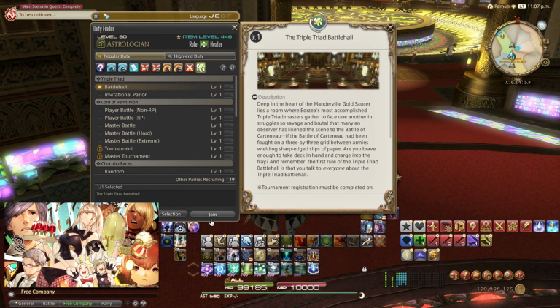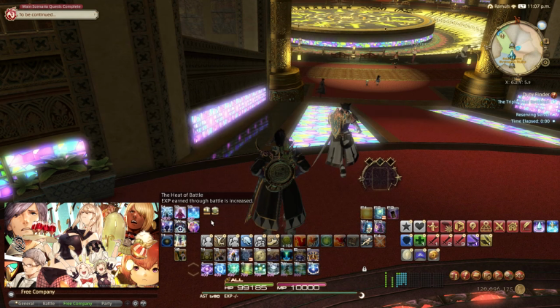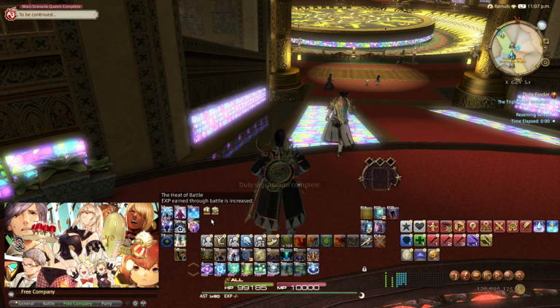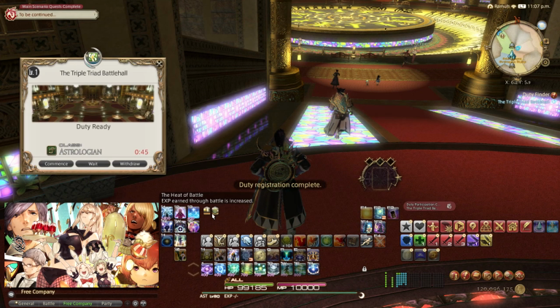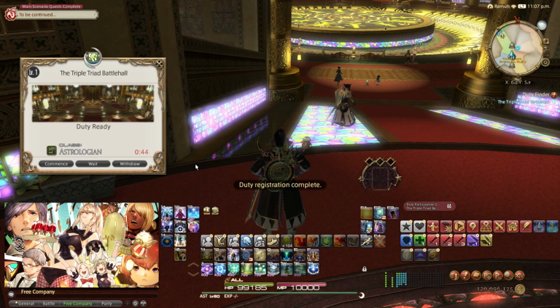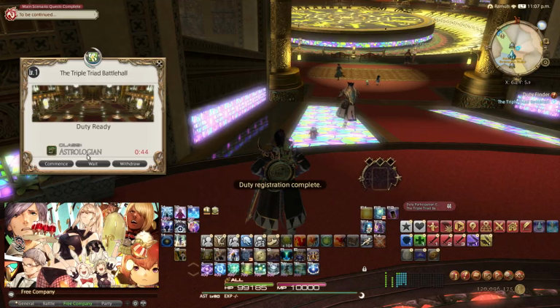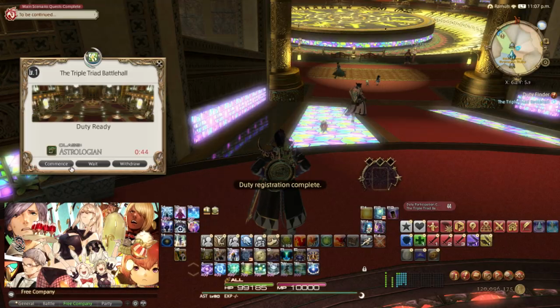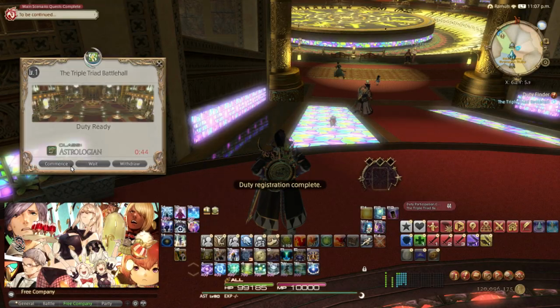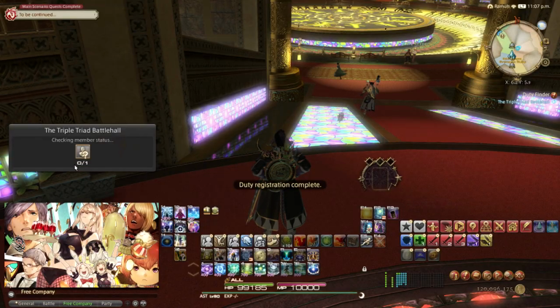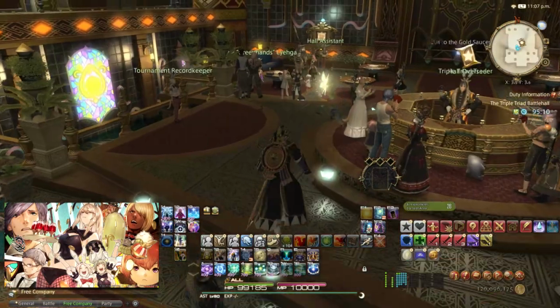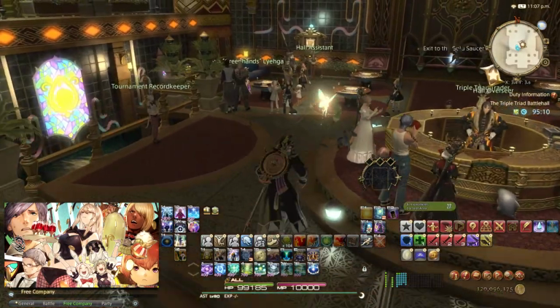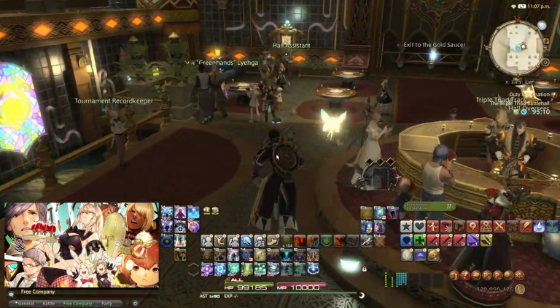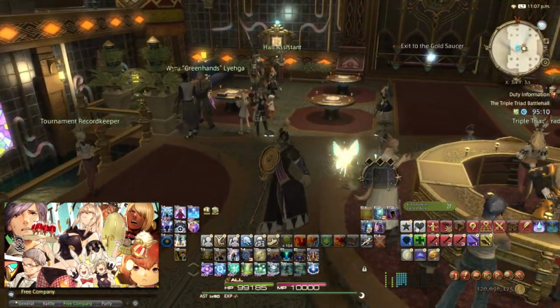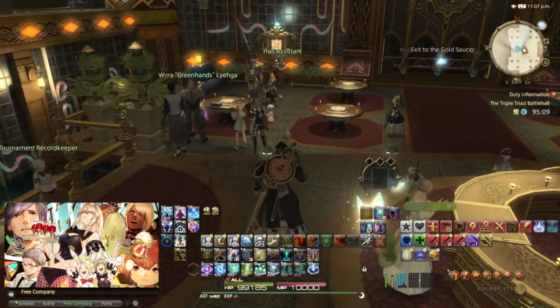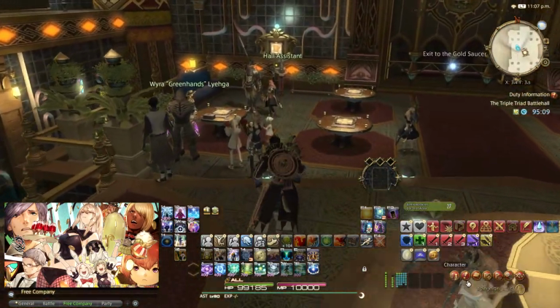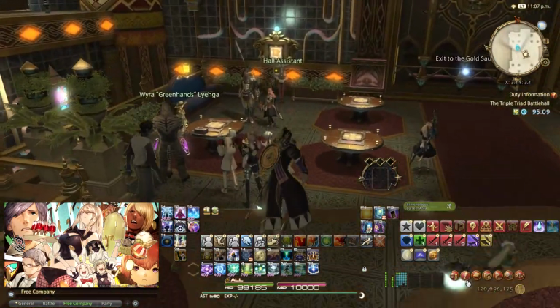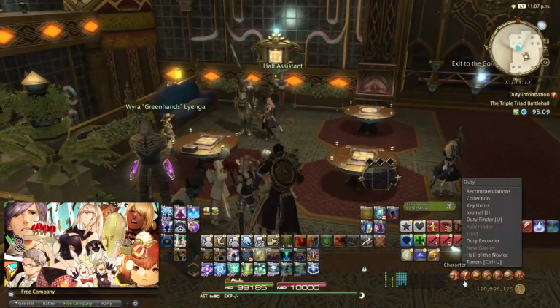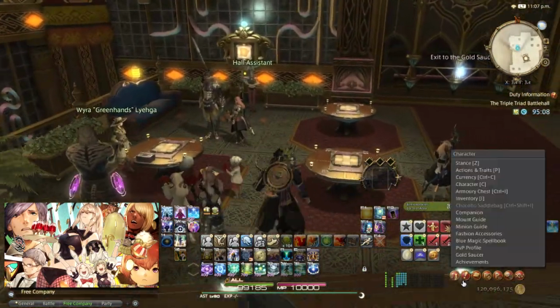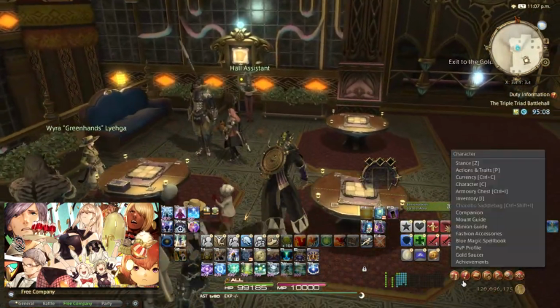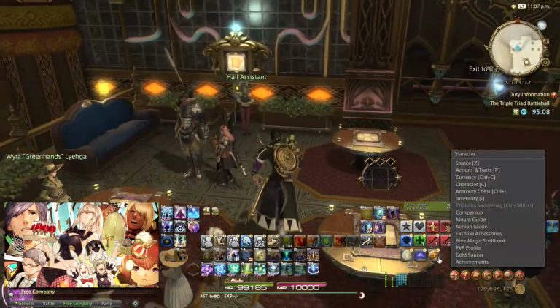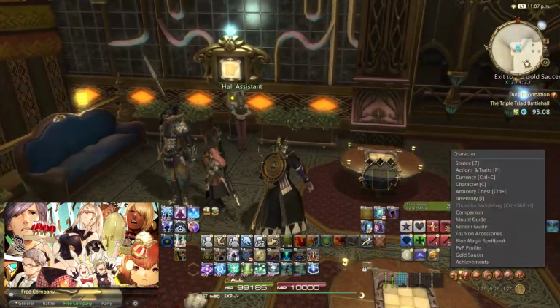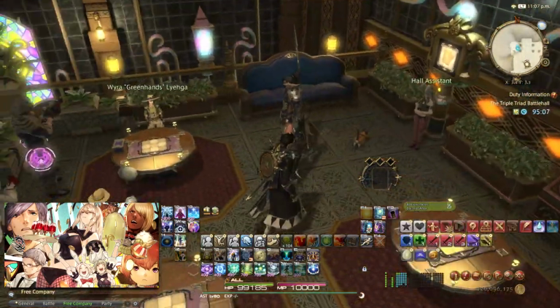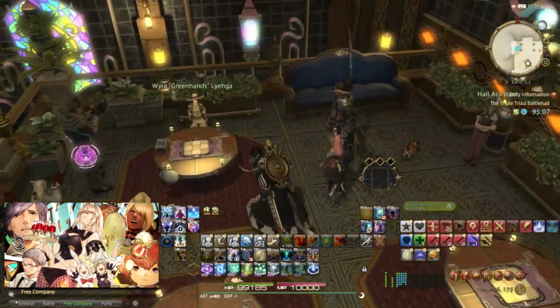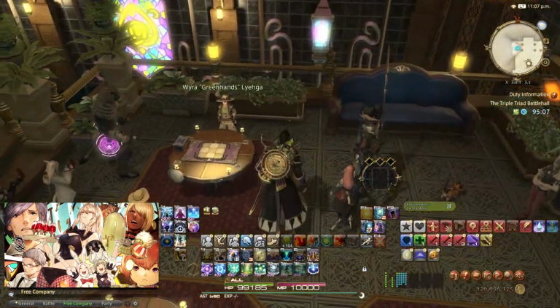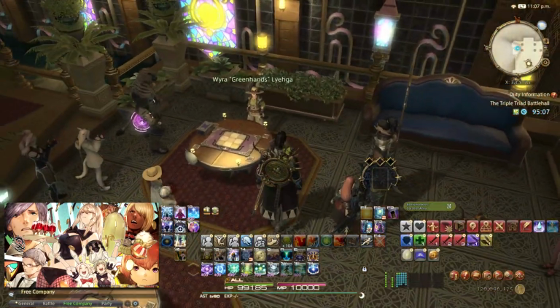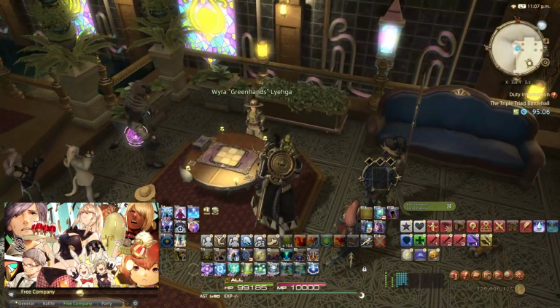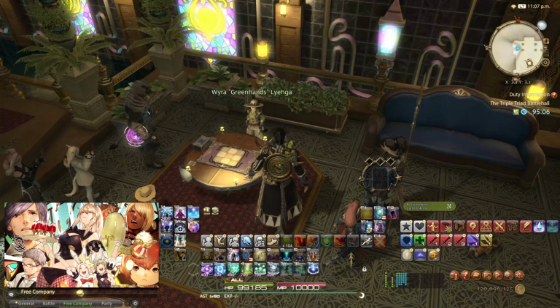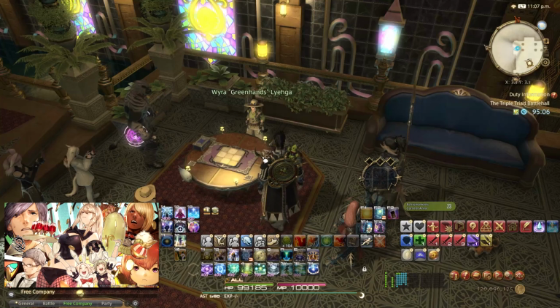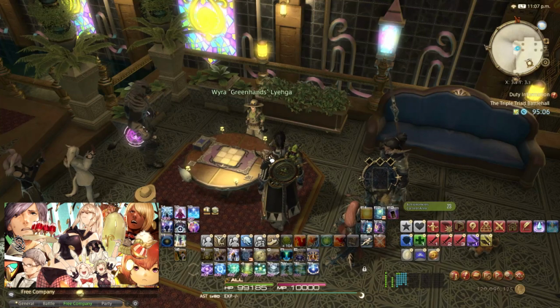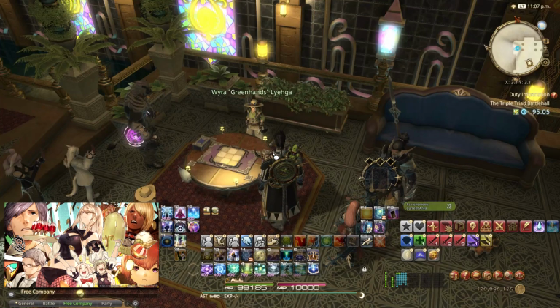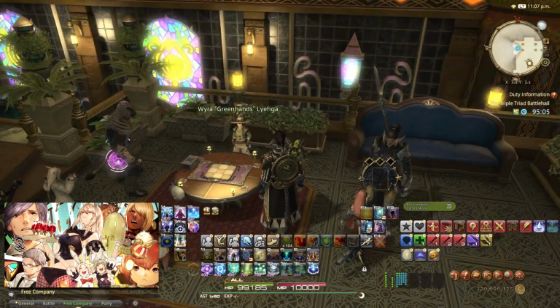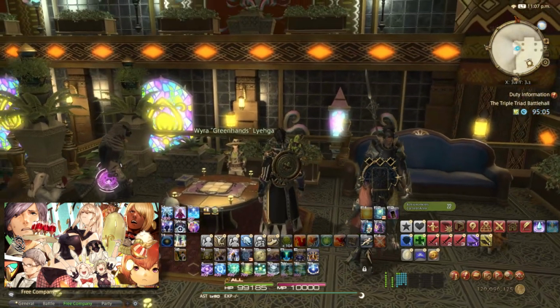Lastly, I'll talk more on the challenge logs. For Triple Triad challenge logs, open the Duty Finder and queue into the Battle Hall. Once you are in, look for the cat girl NPC and duel her until you have all of the Triple Triad challenge logs done.